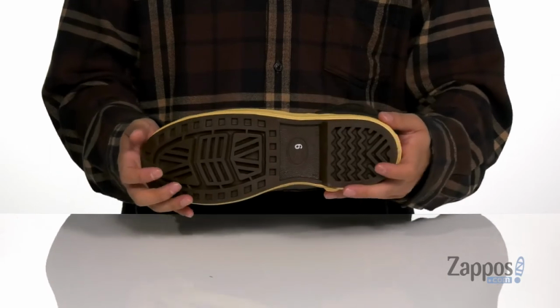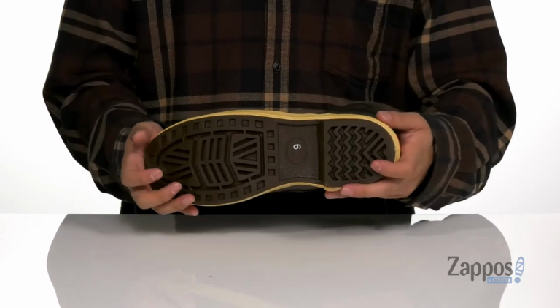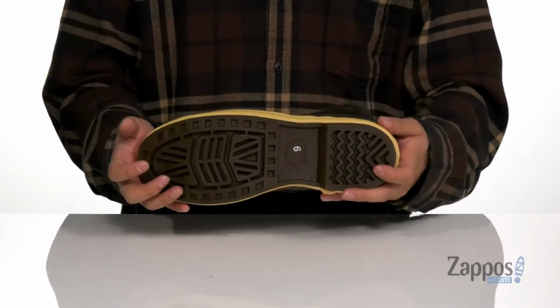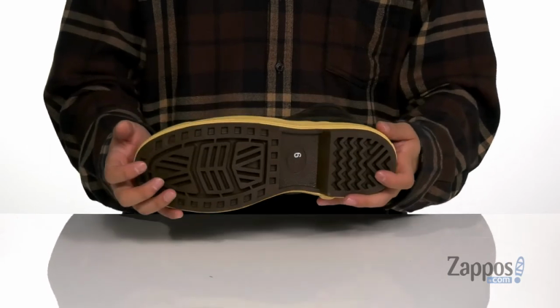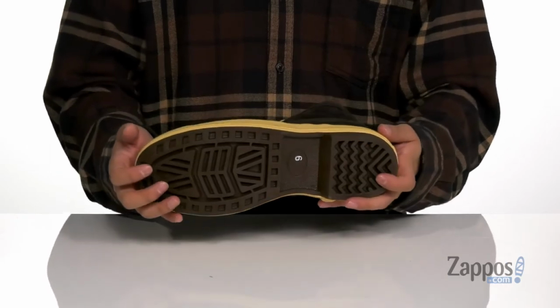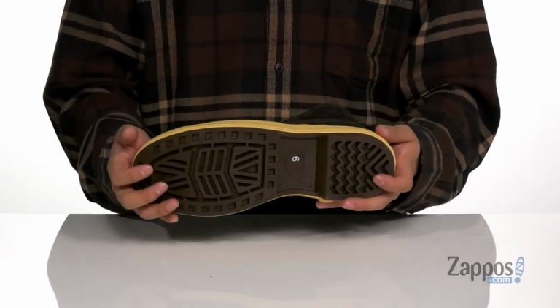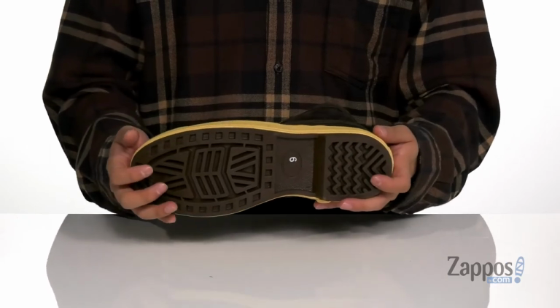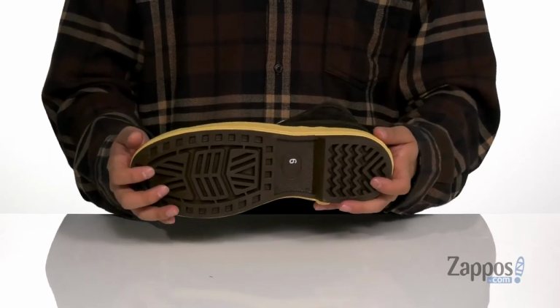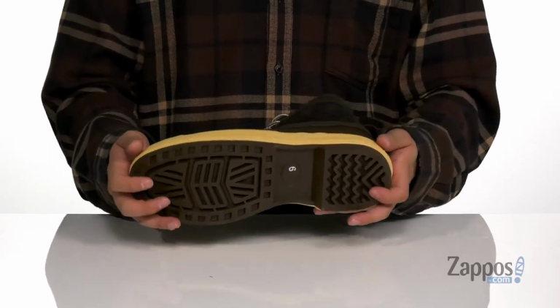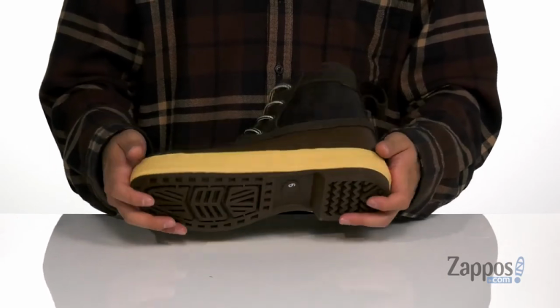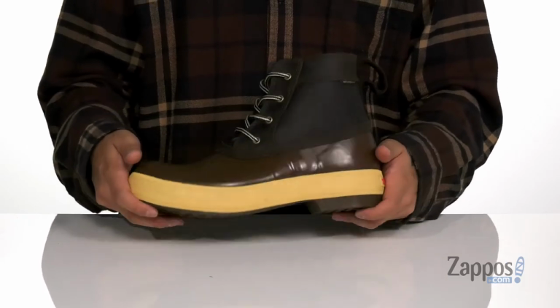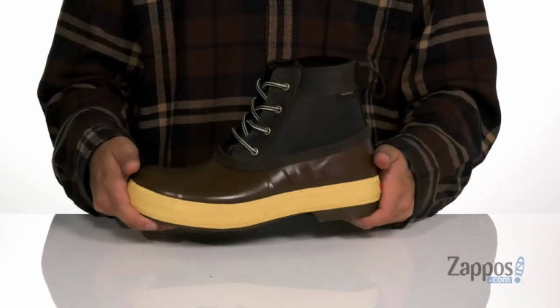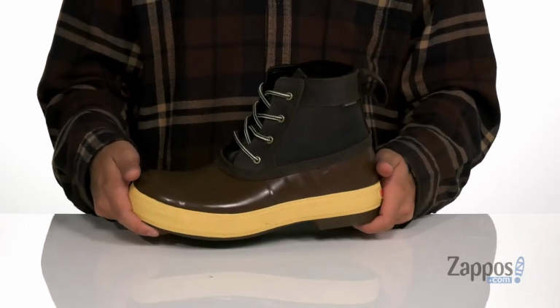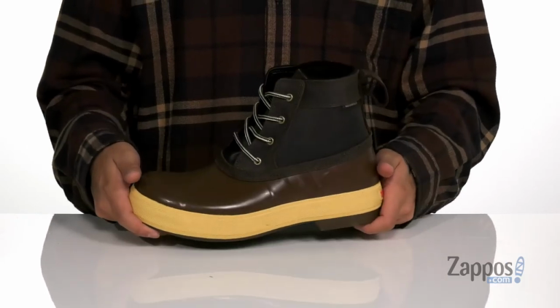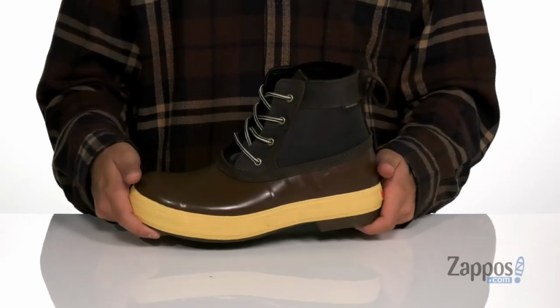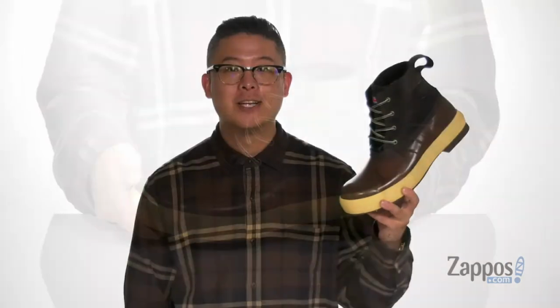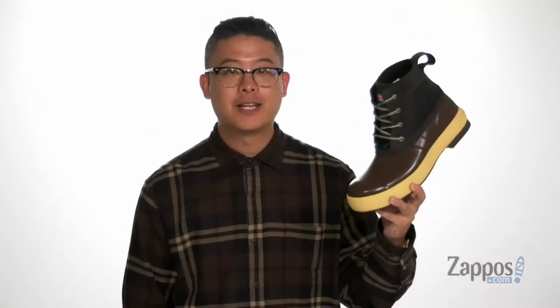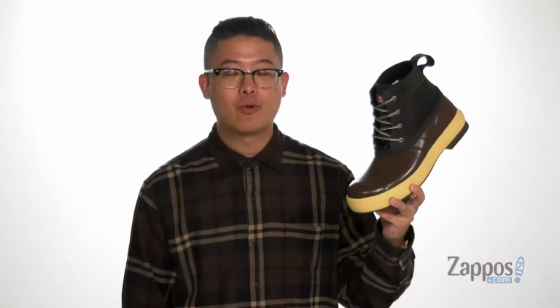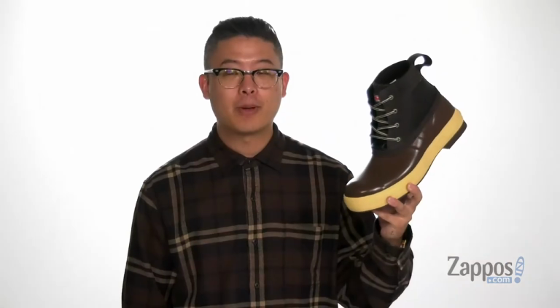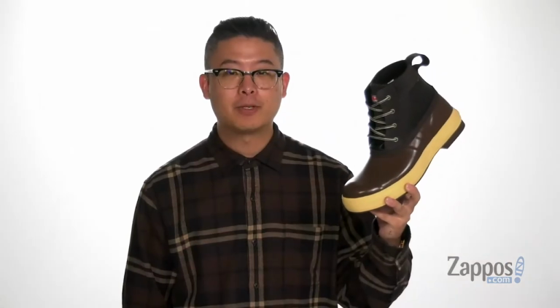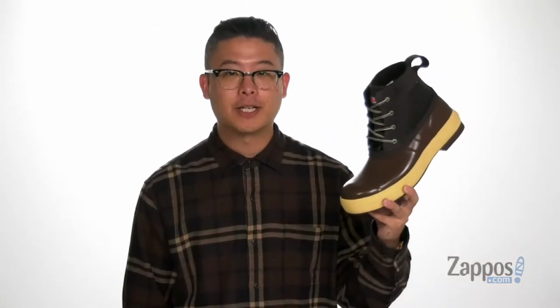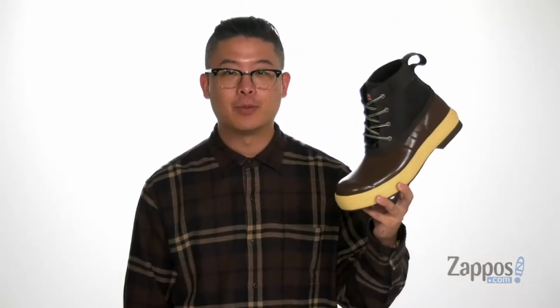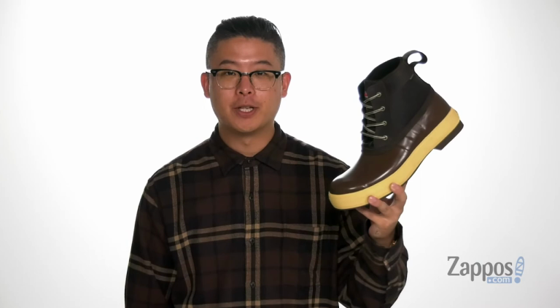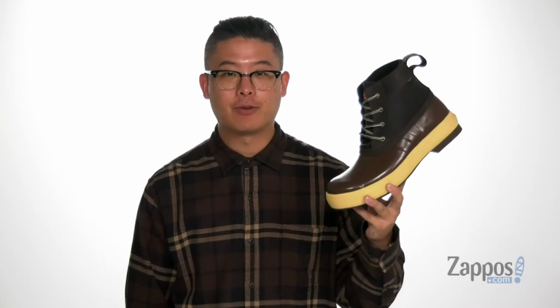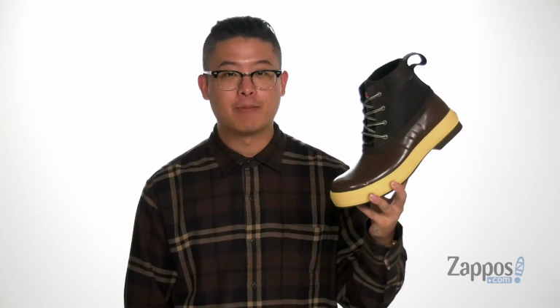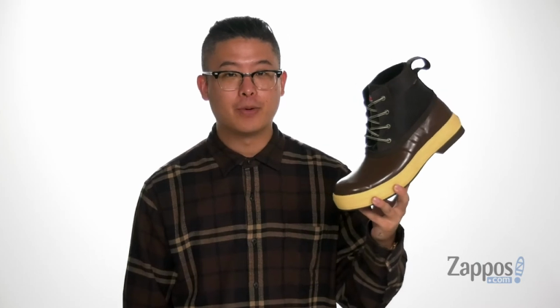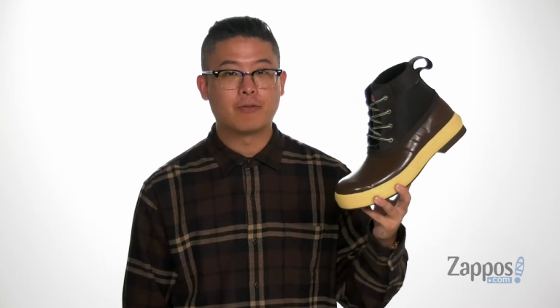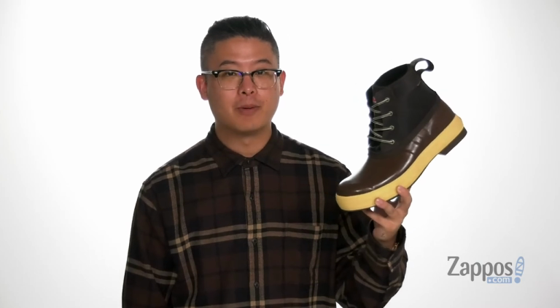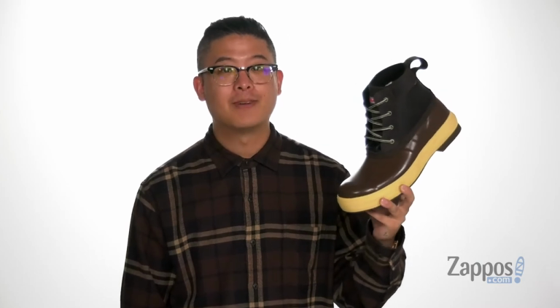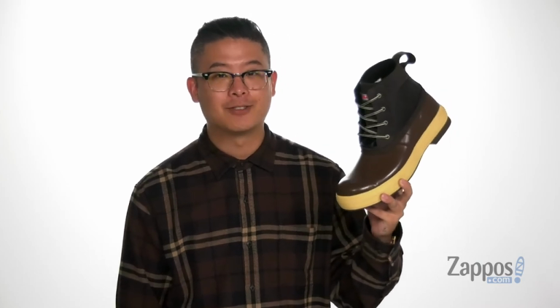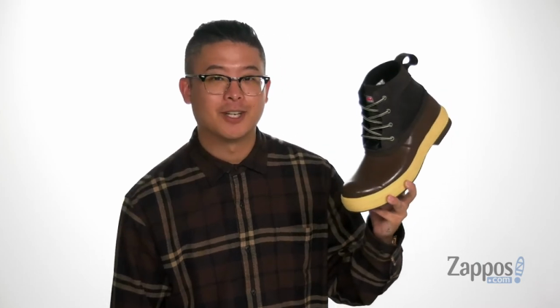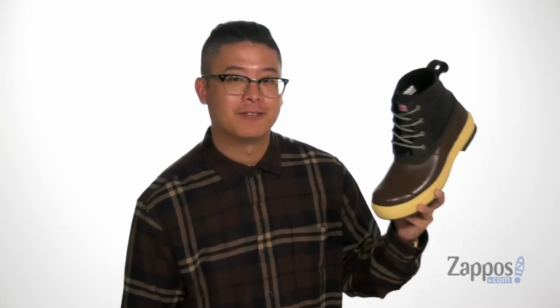textured synthetic outsole to keep you stable. Stay warm and protected with this great boot from Xtratuff.